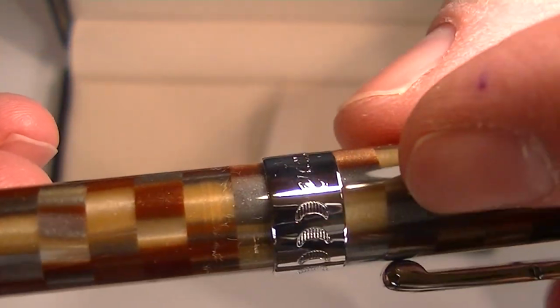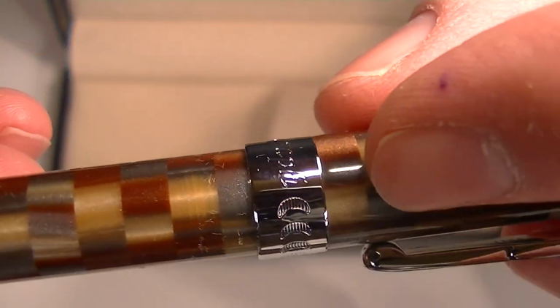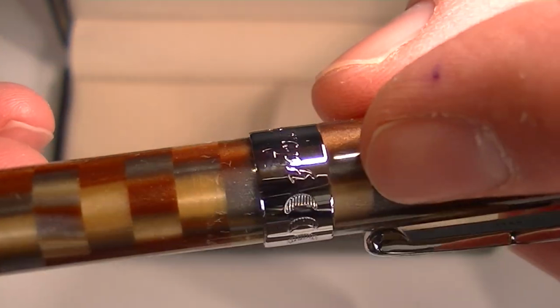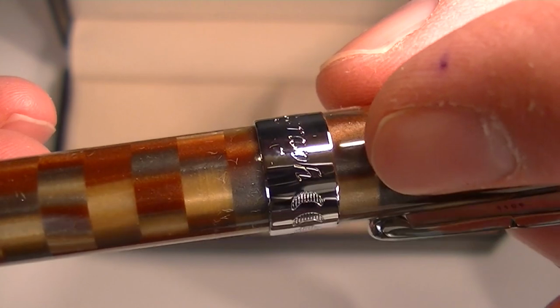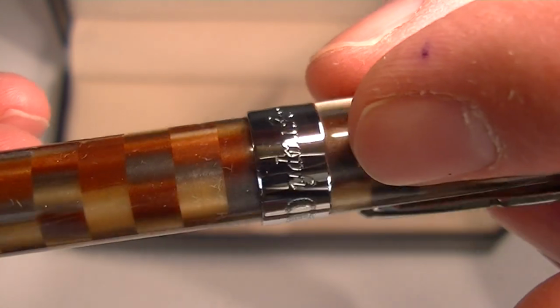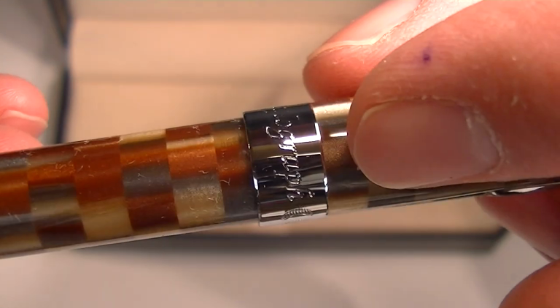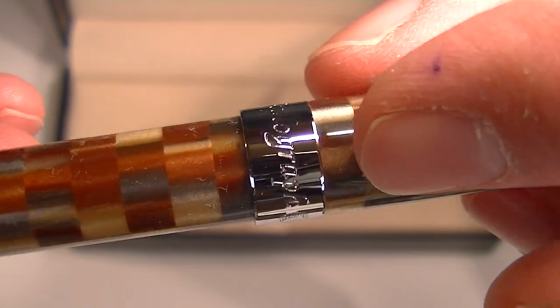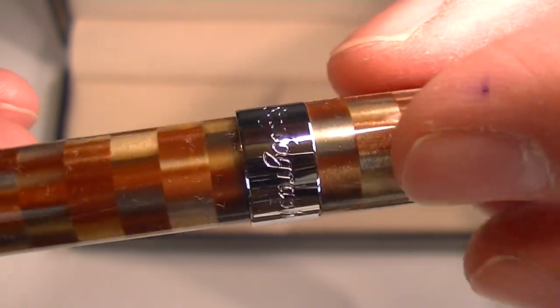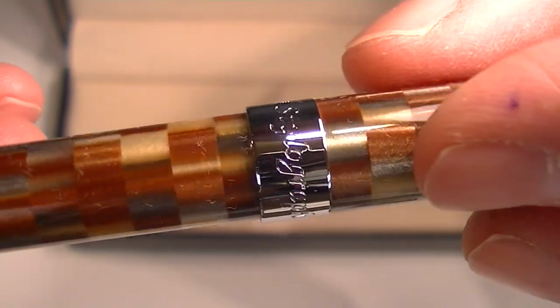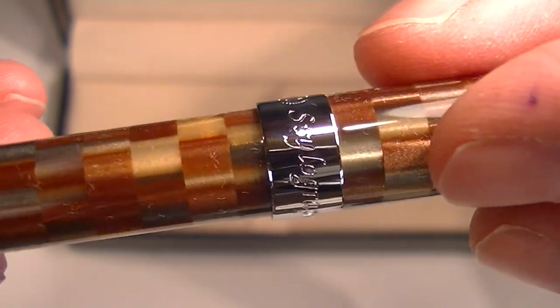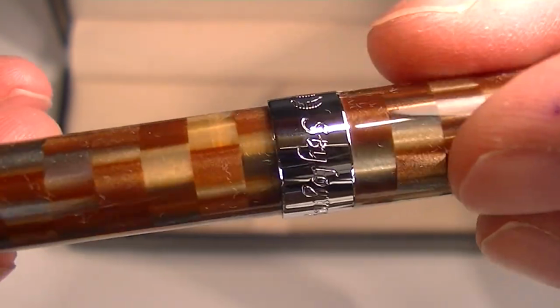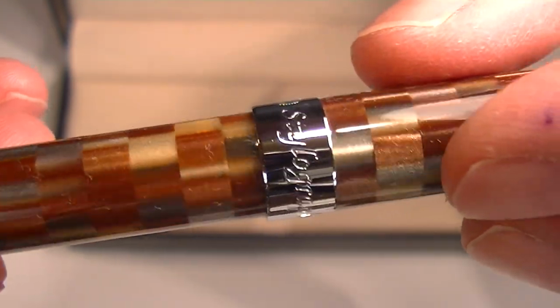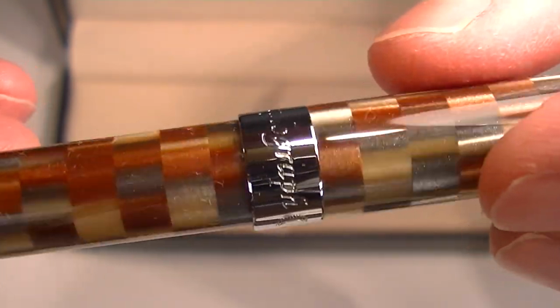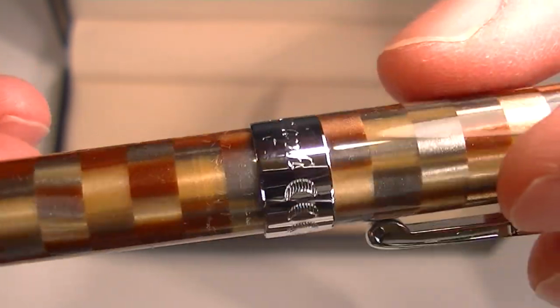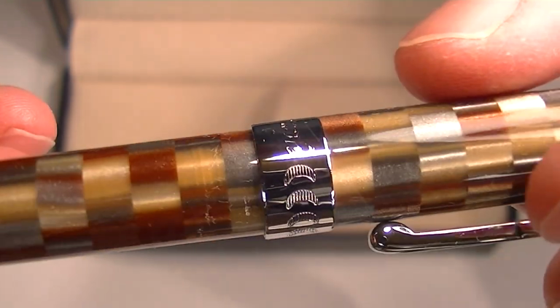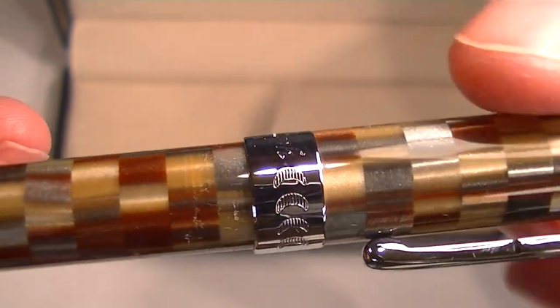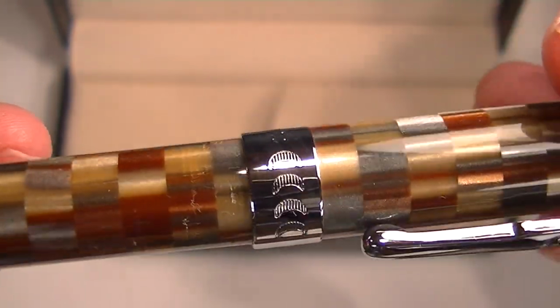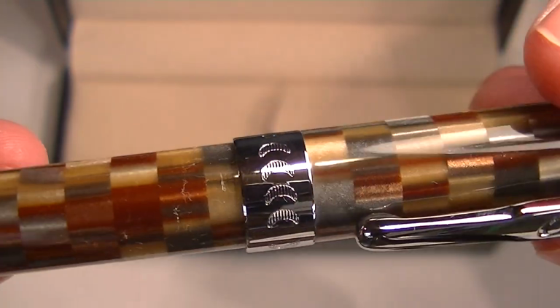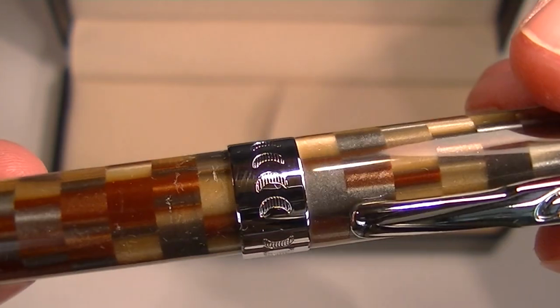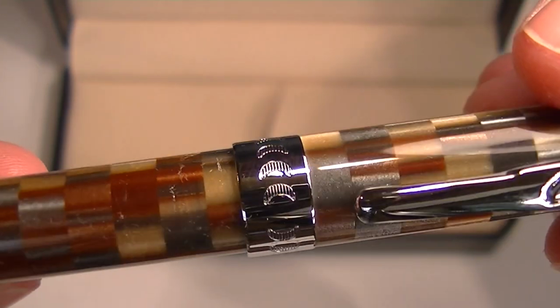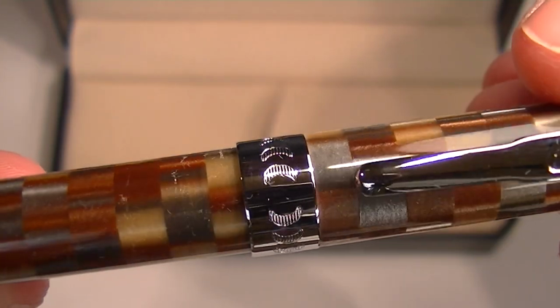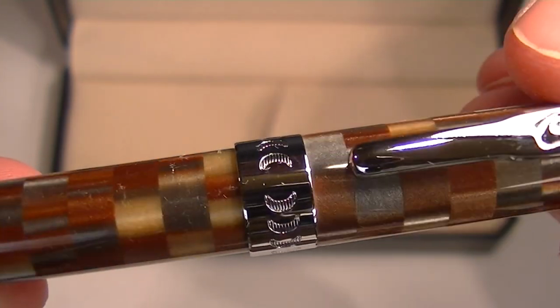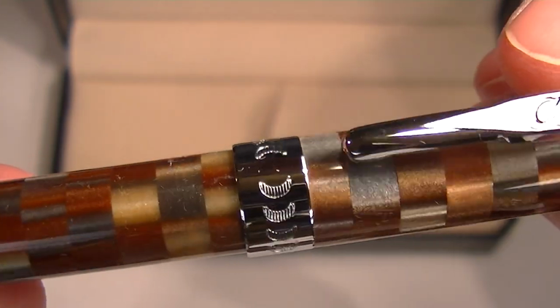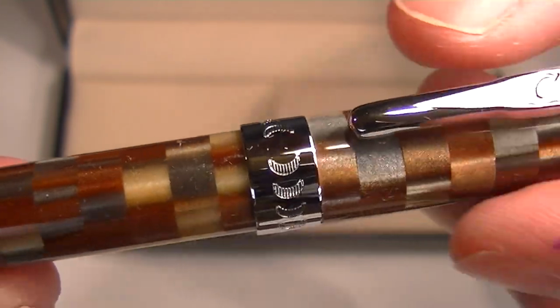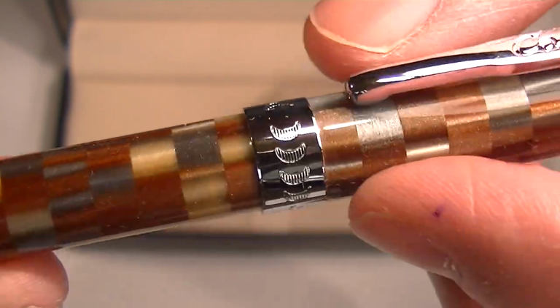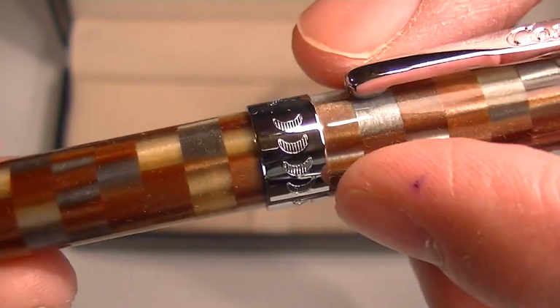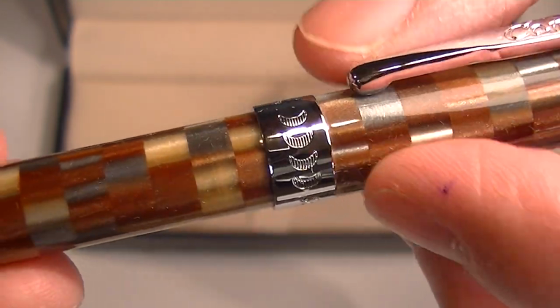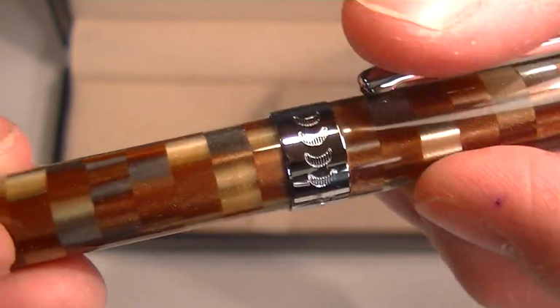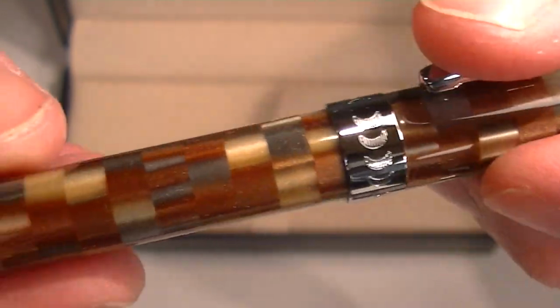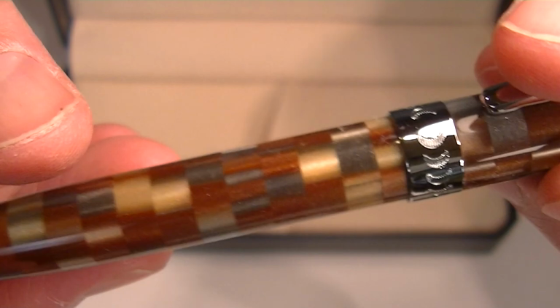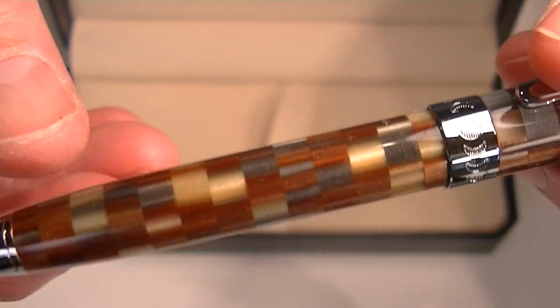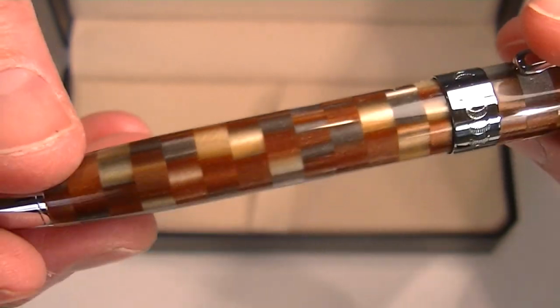And then on the bottom of the cap, you have "Stylograph" with the Conklin Crescent Moon logos.